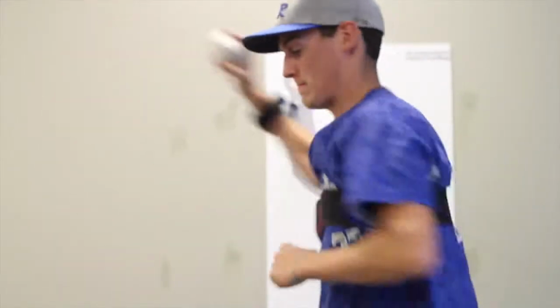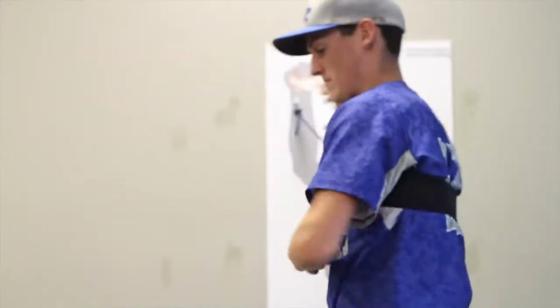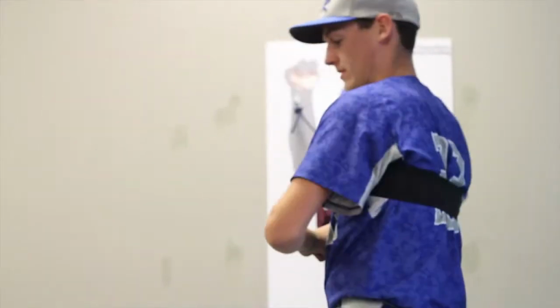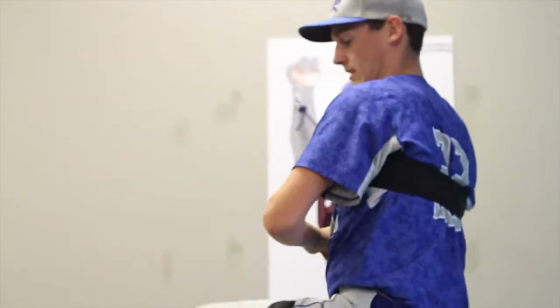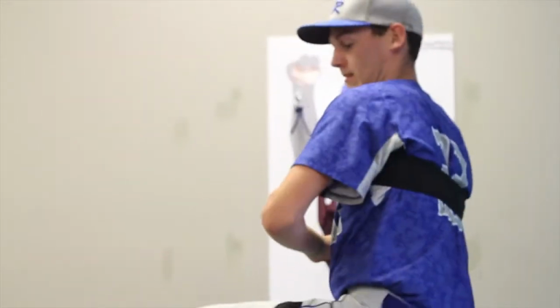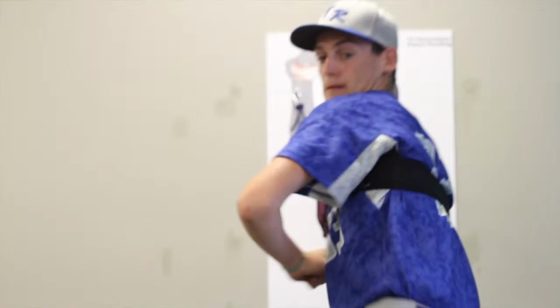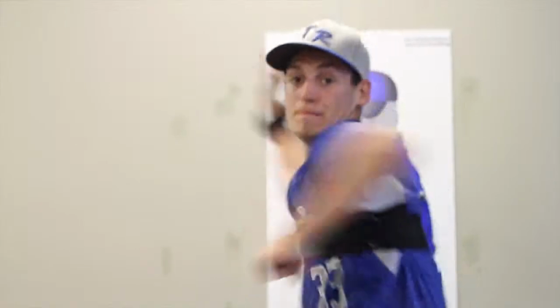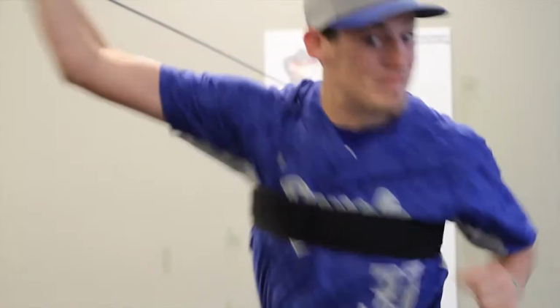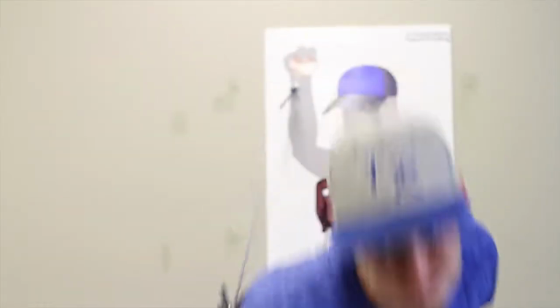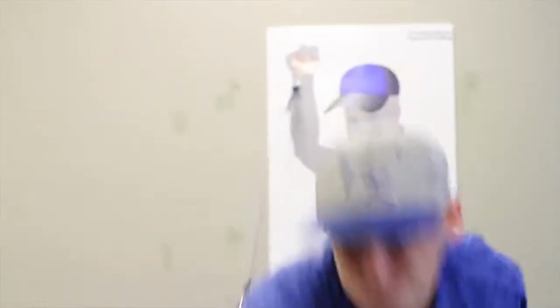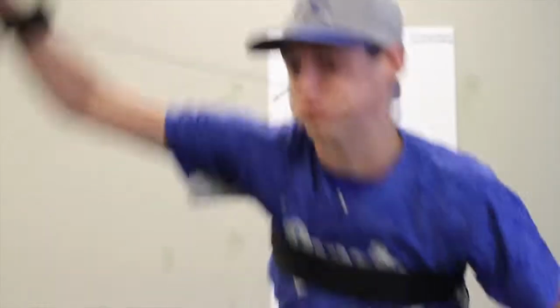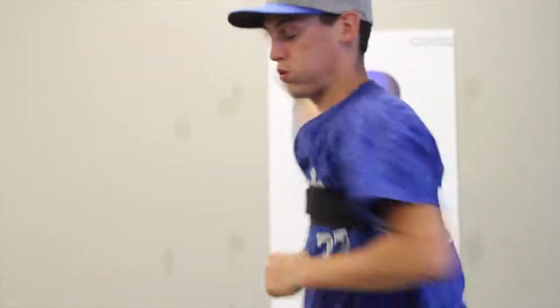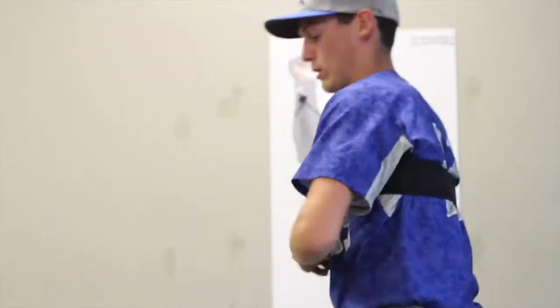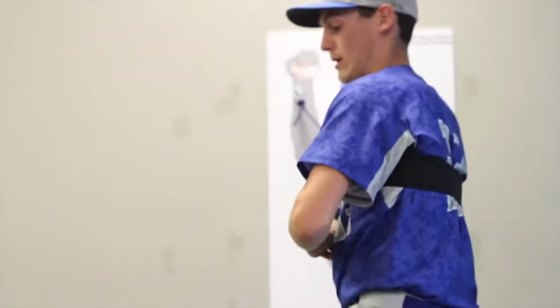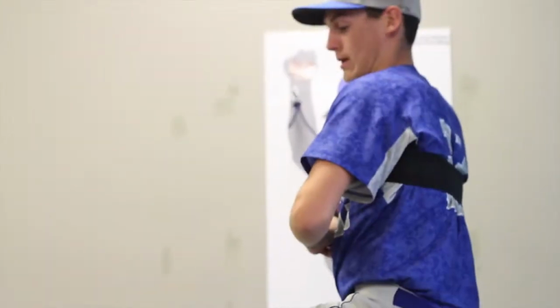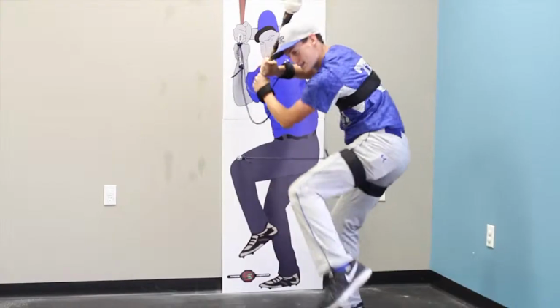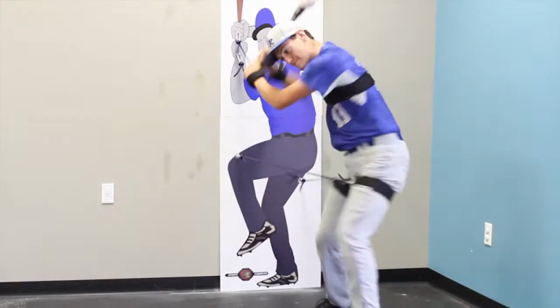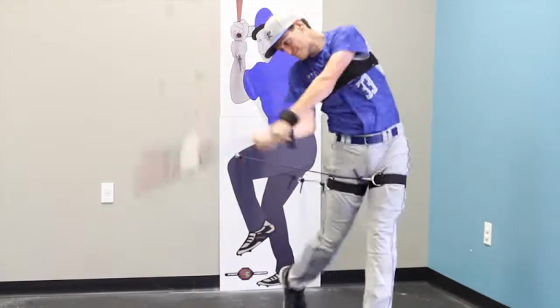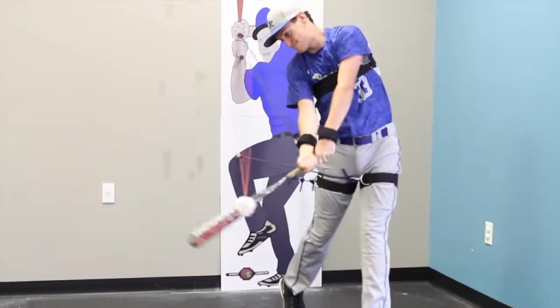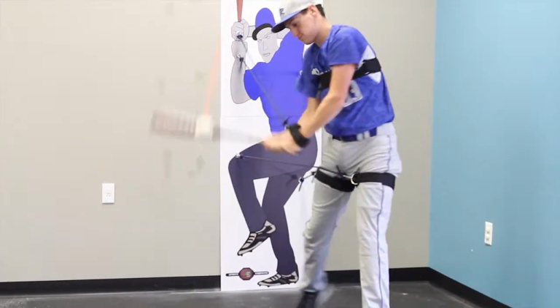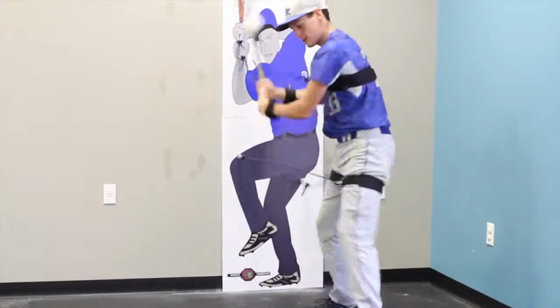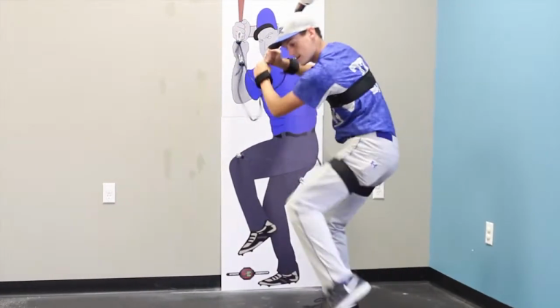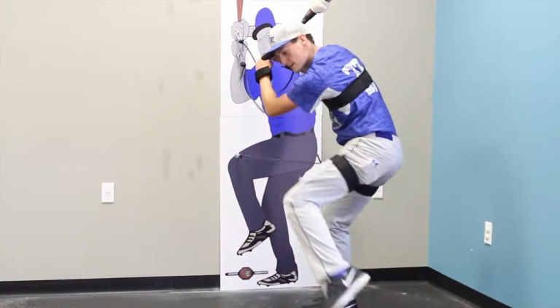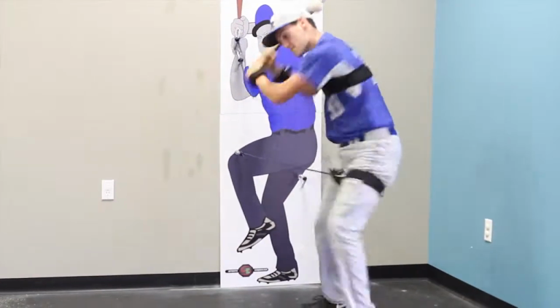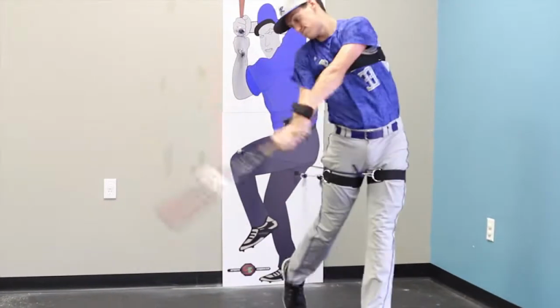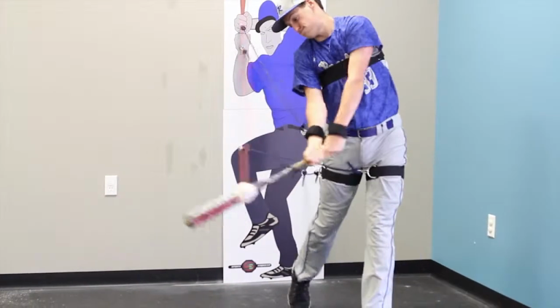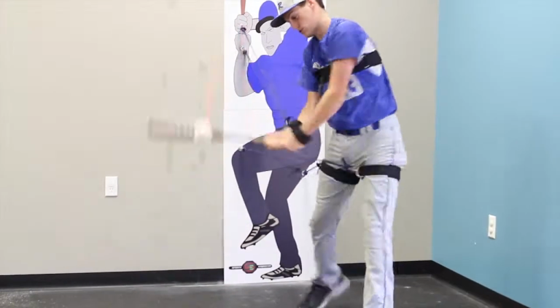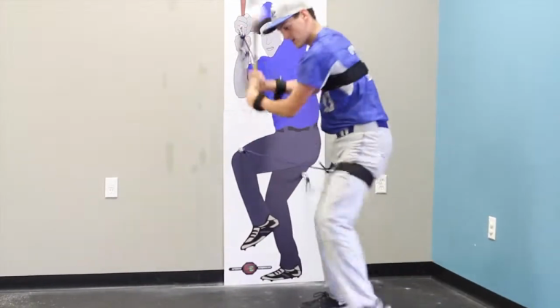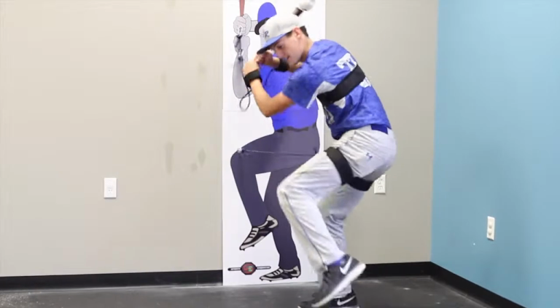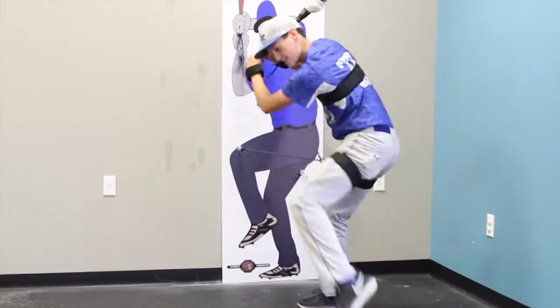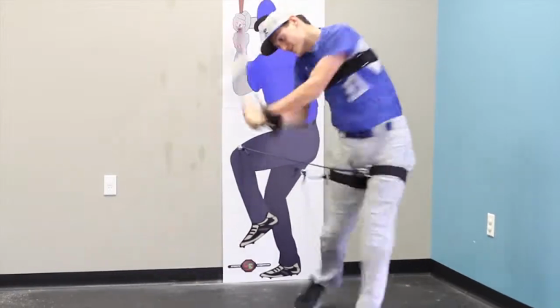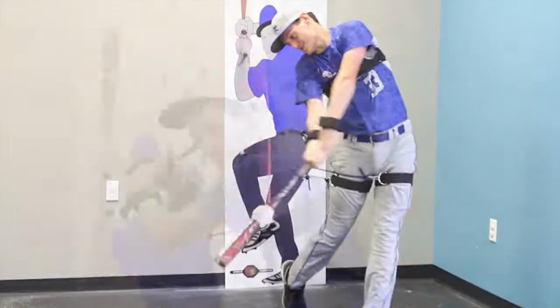Look how sports-specific this training device is. The exercises being performed on it clearly mimic the biomechanics of hitting and throwing.